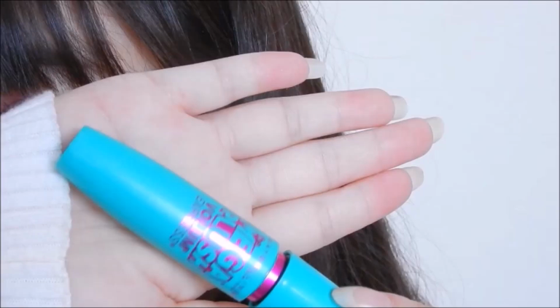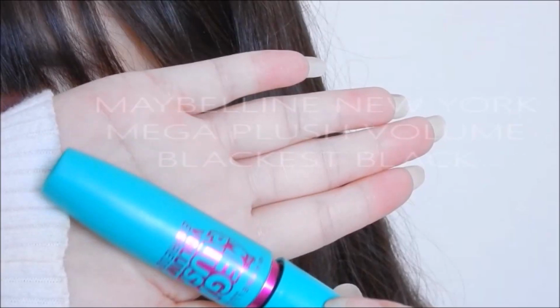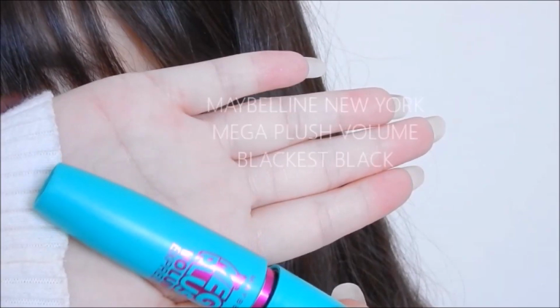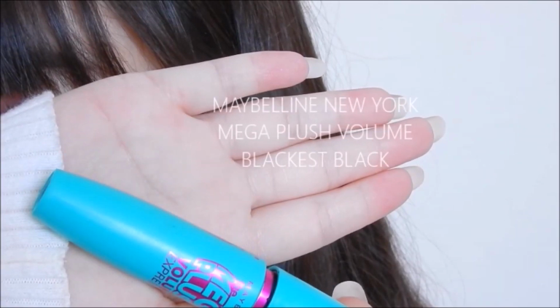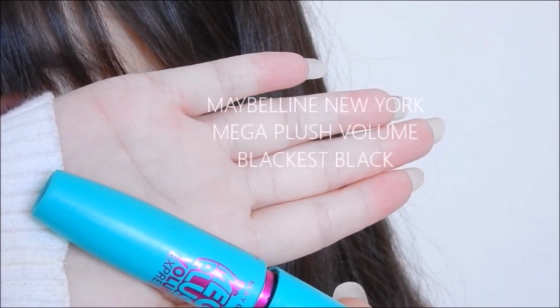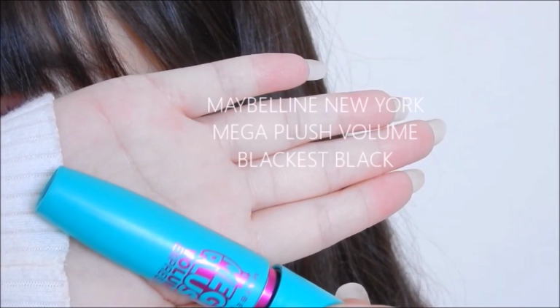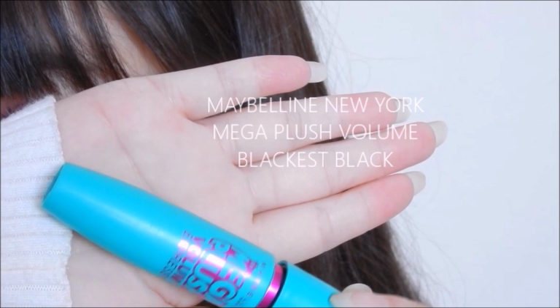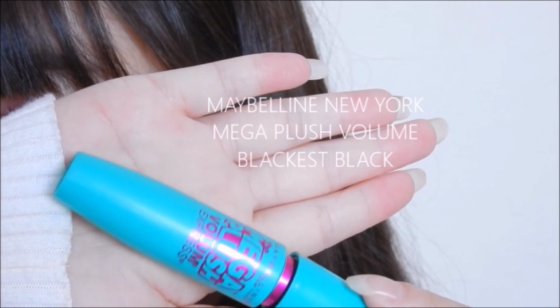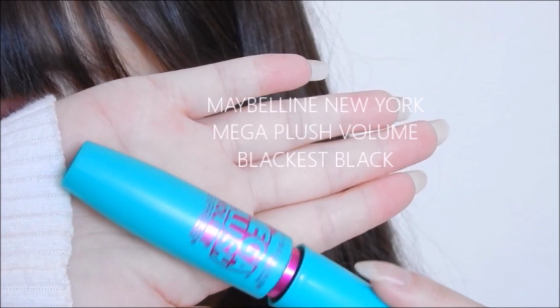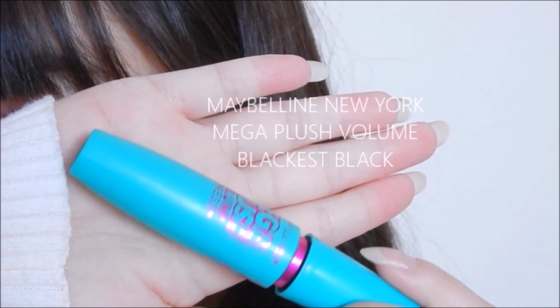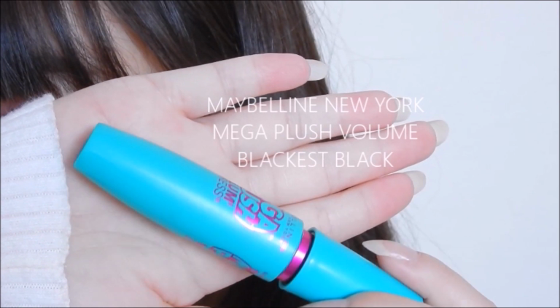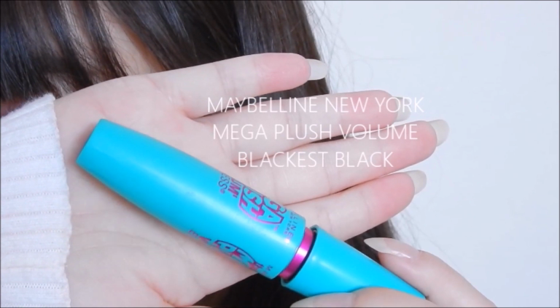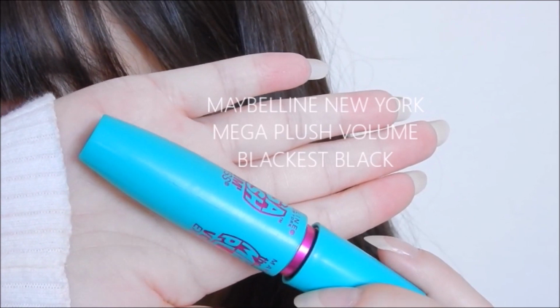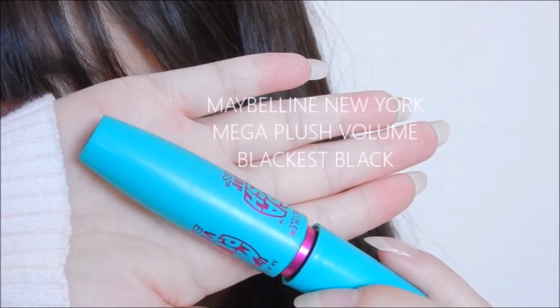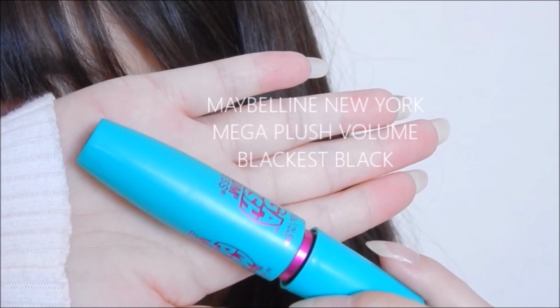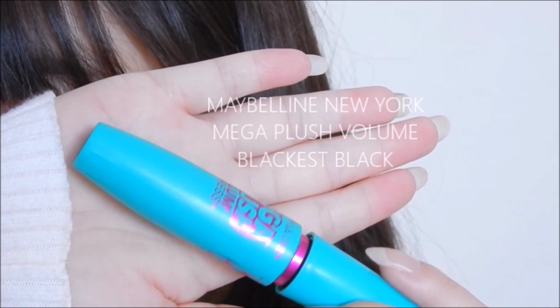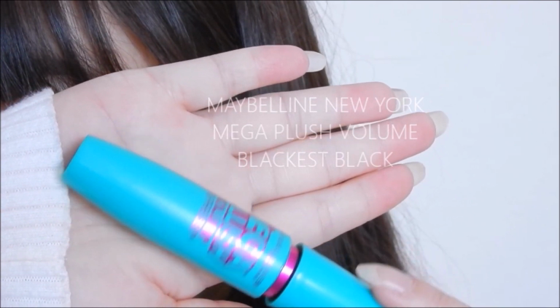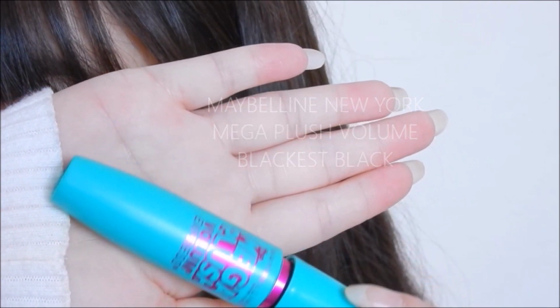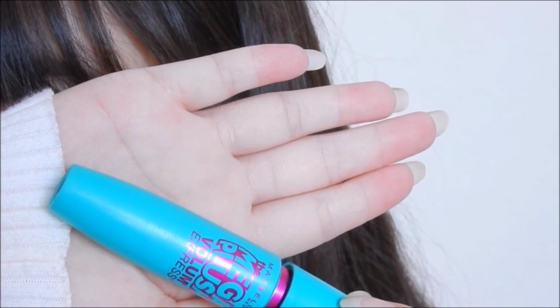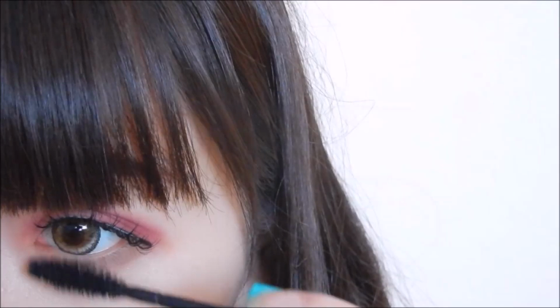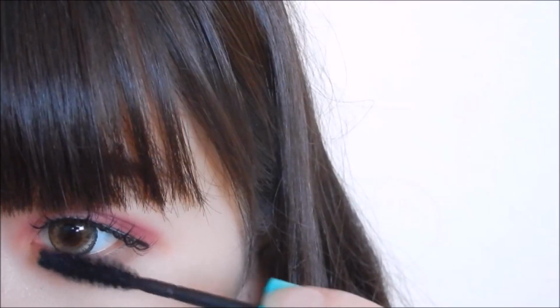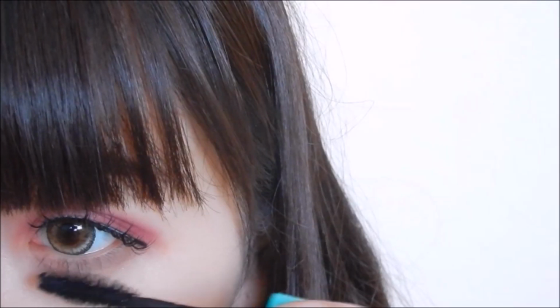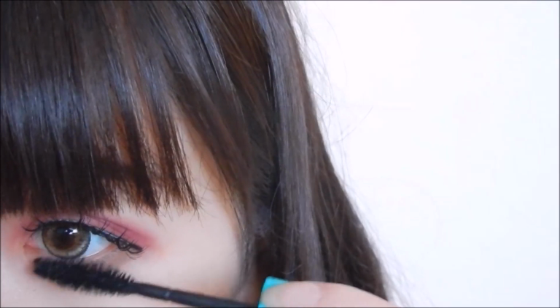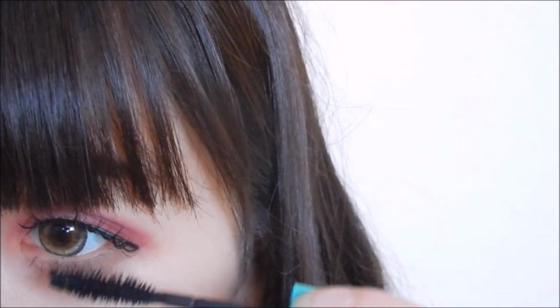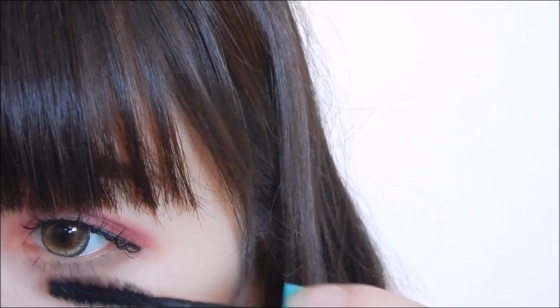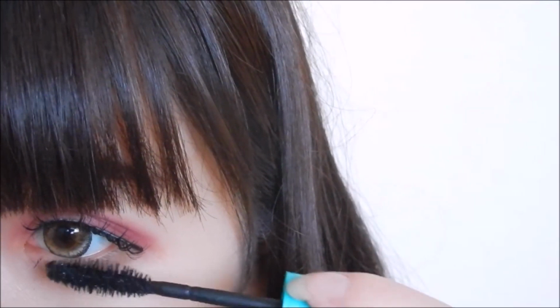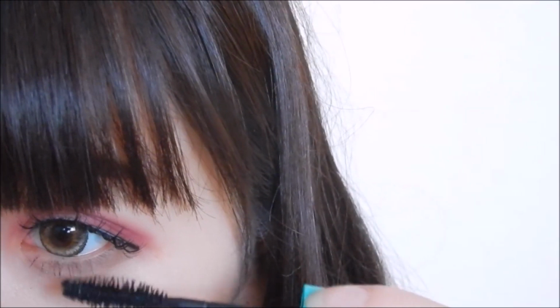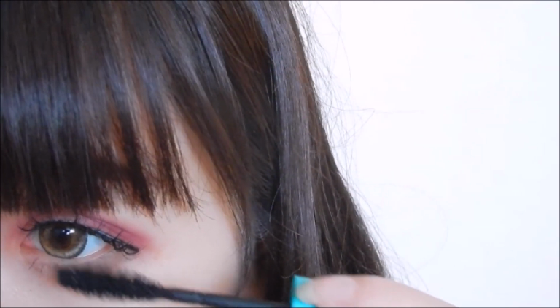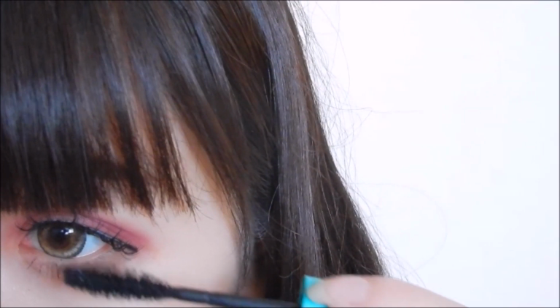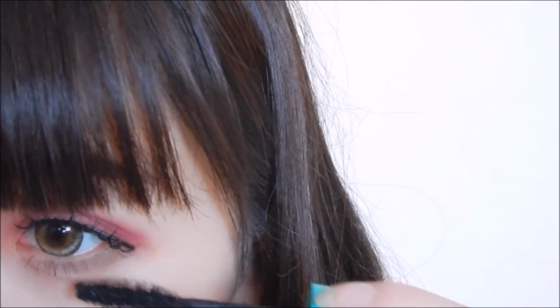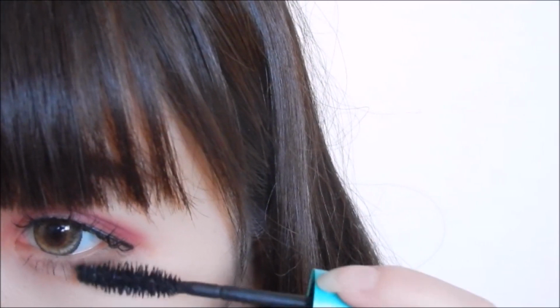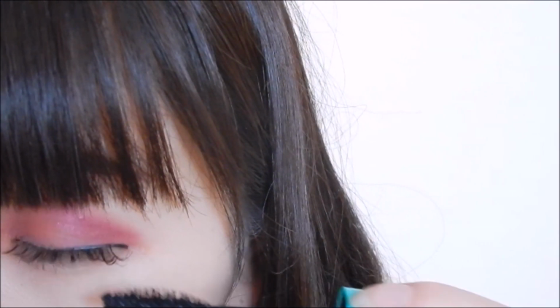And to finish off the eye makeup, I am applying Mega Plush Volume Mascara on both the lower and upper eyelashes.